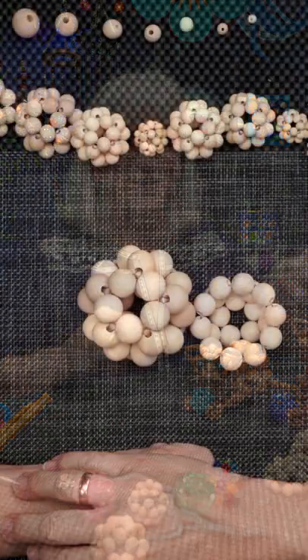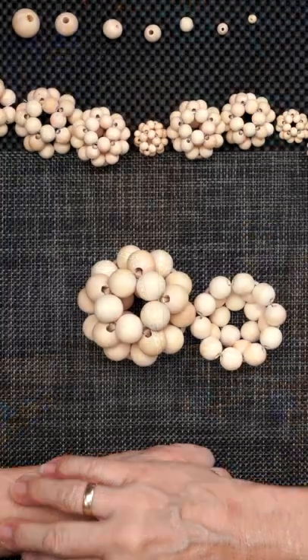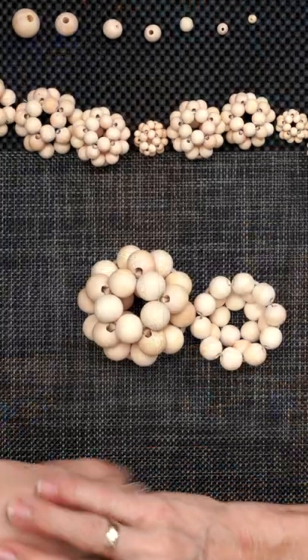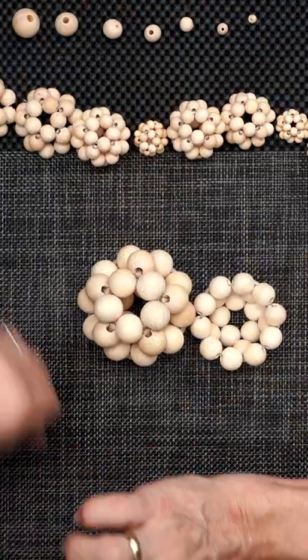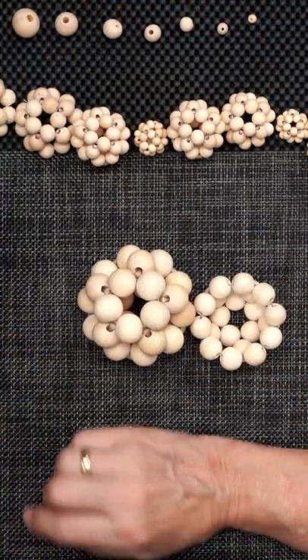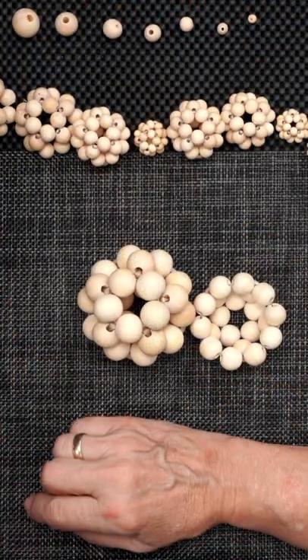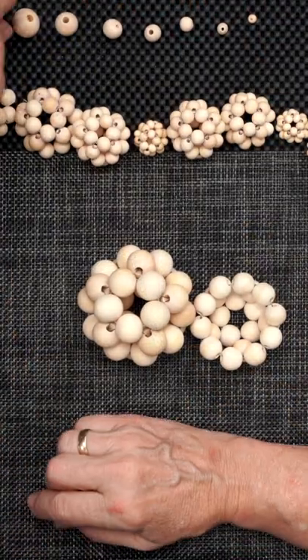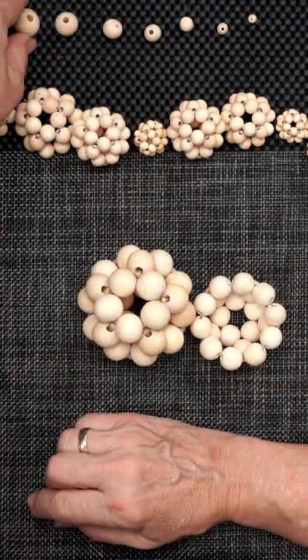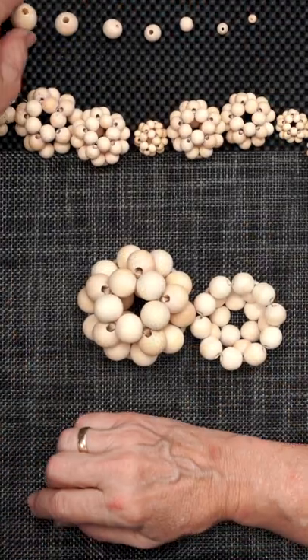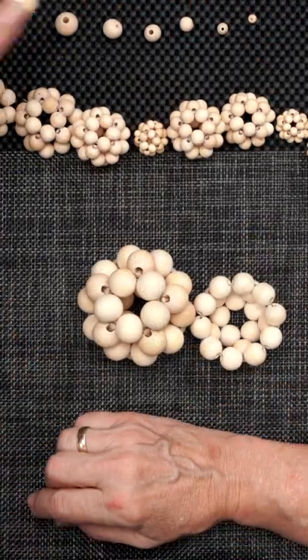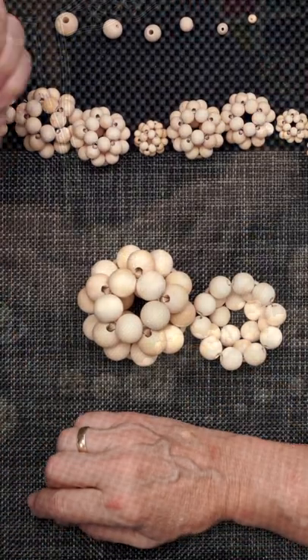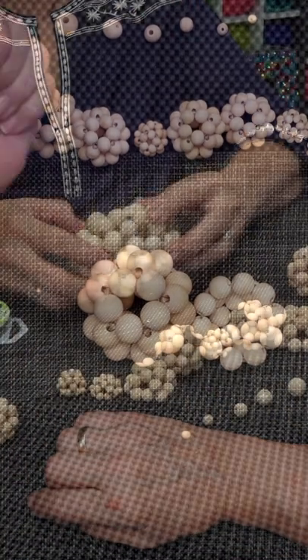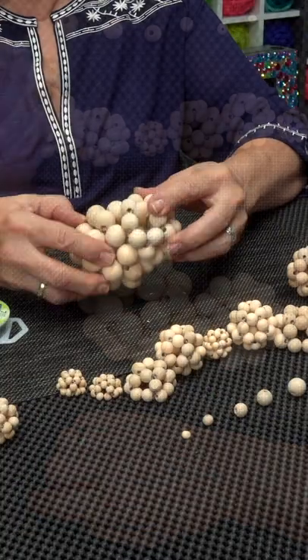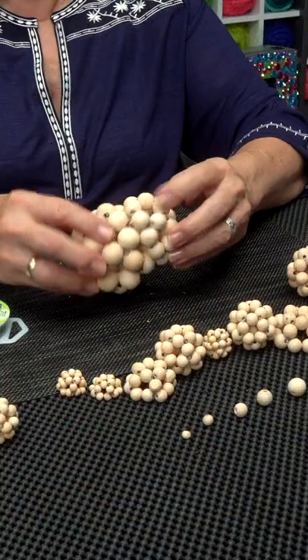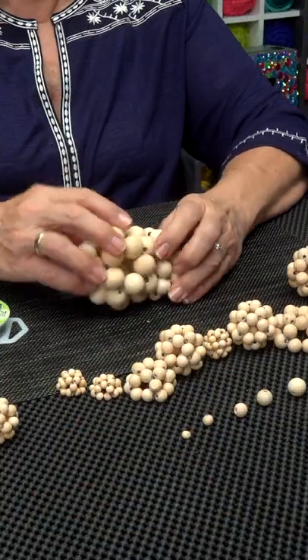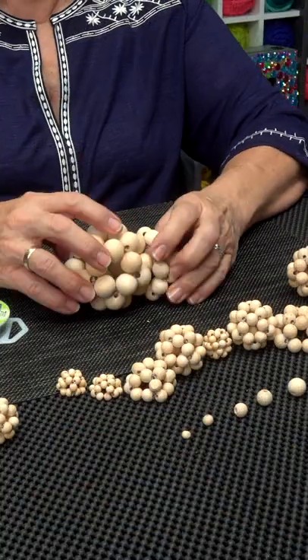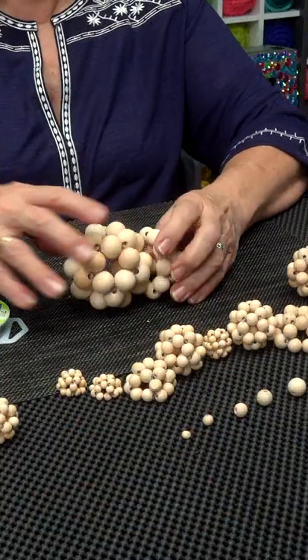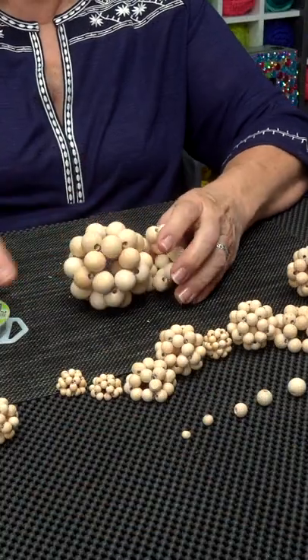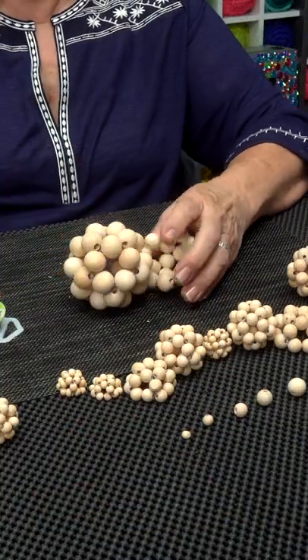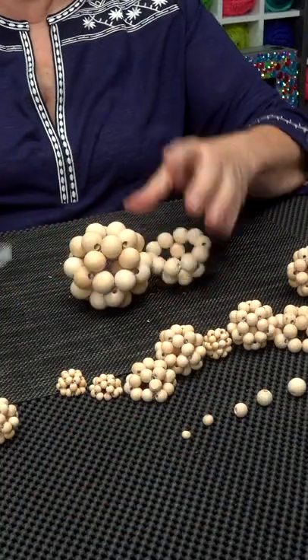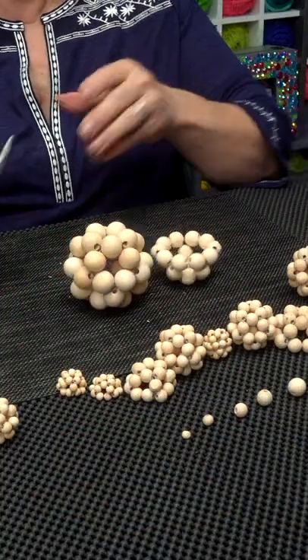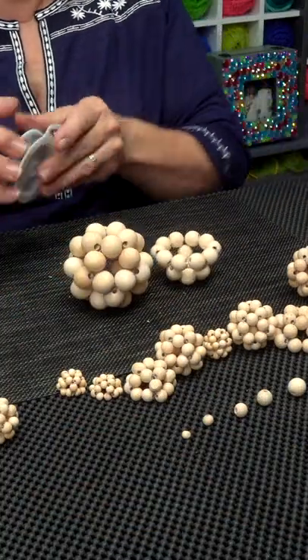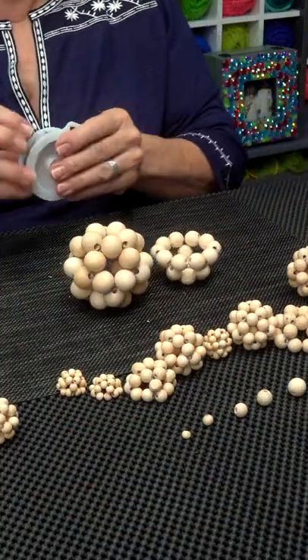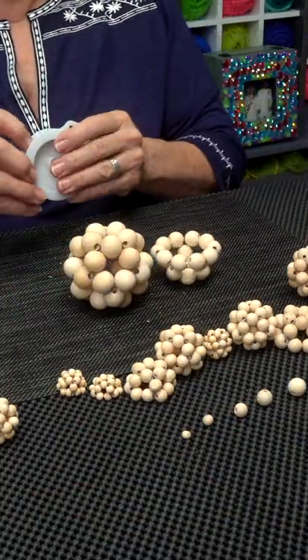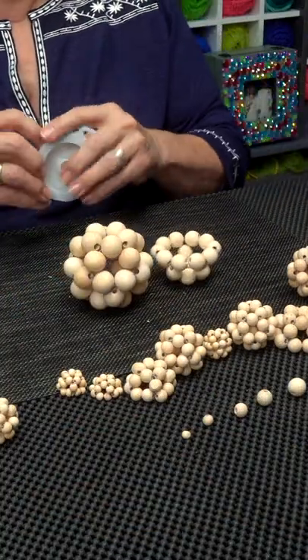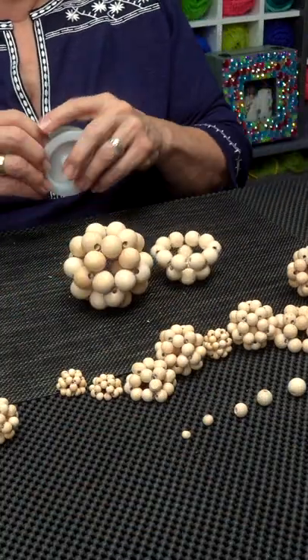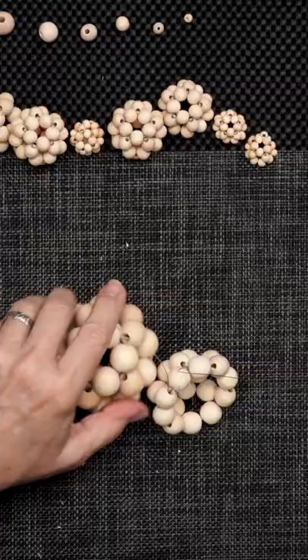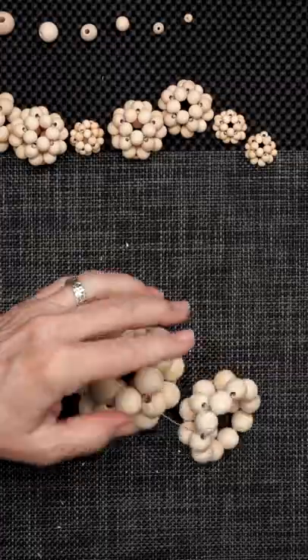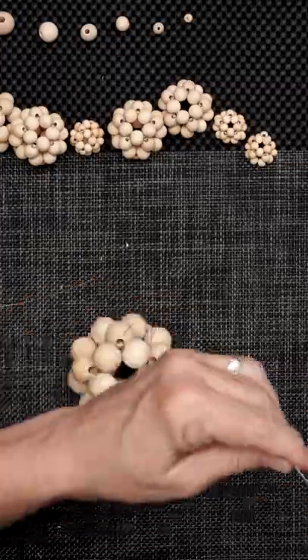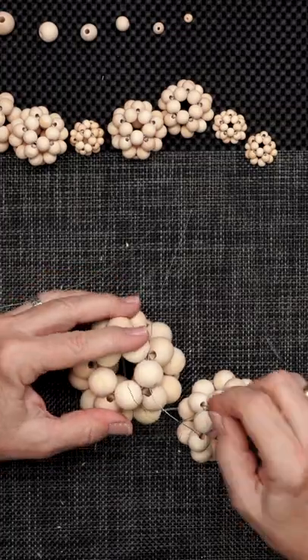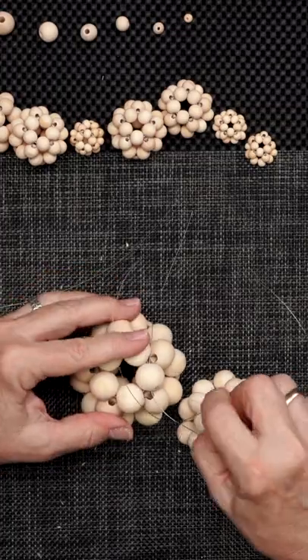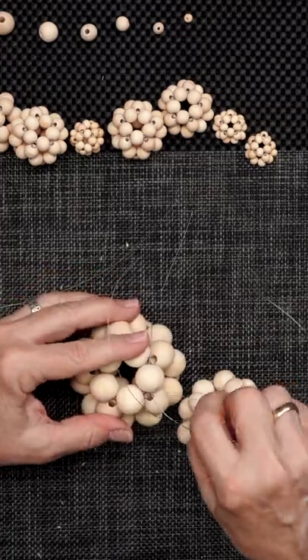You take the cluster balls — two full clusters and three half clusters — and wire them together.